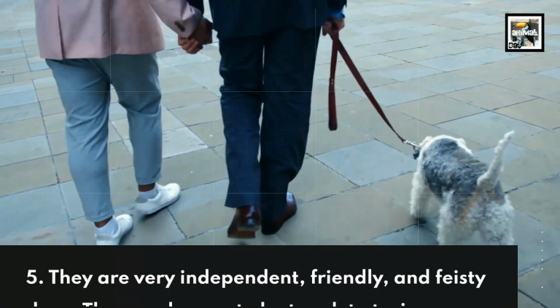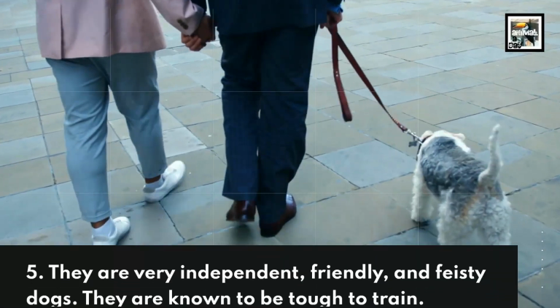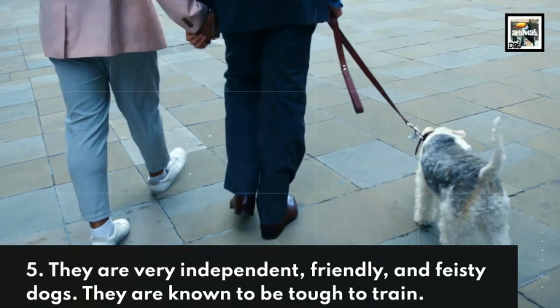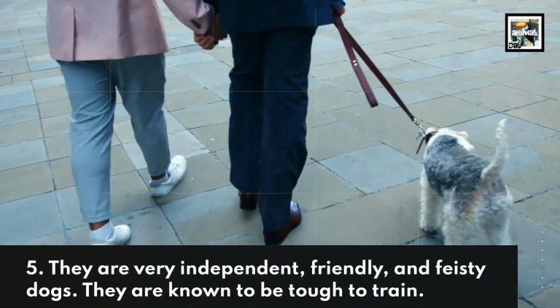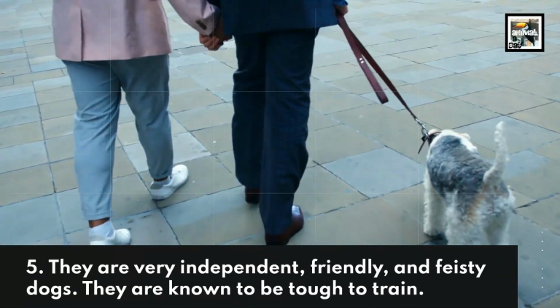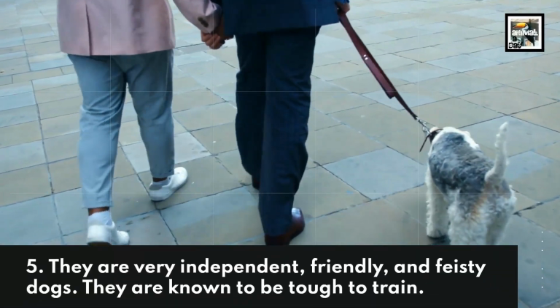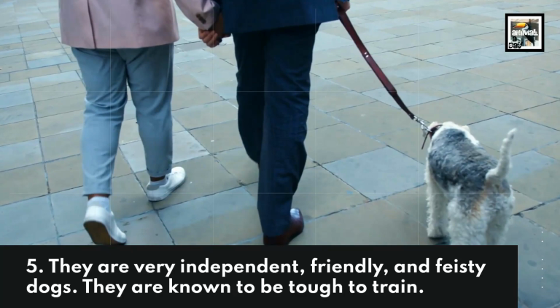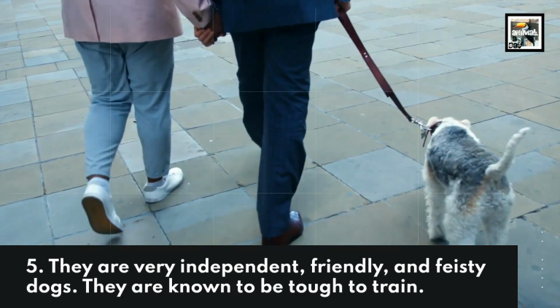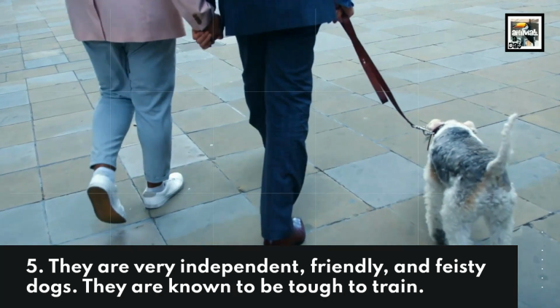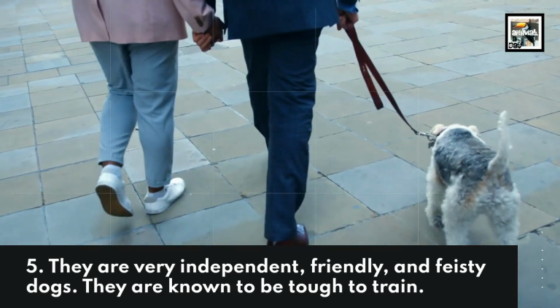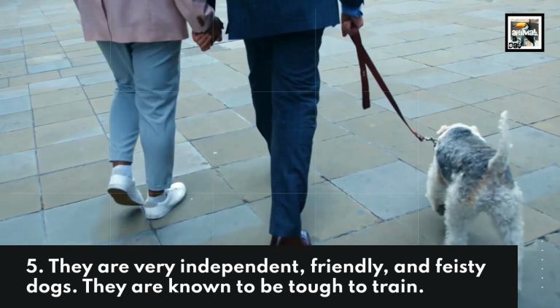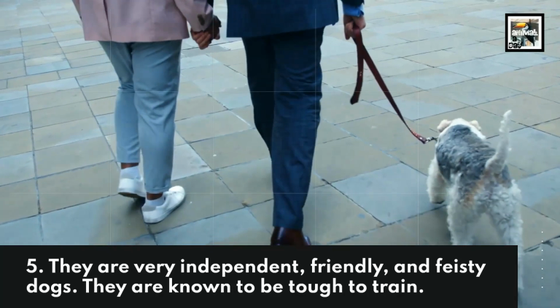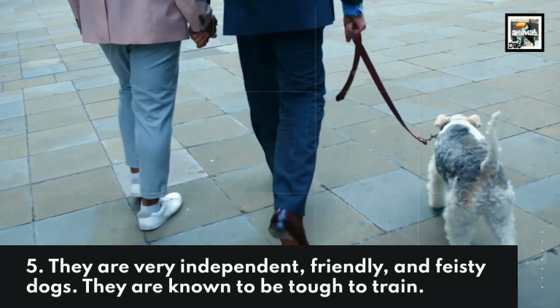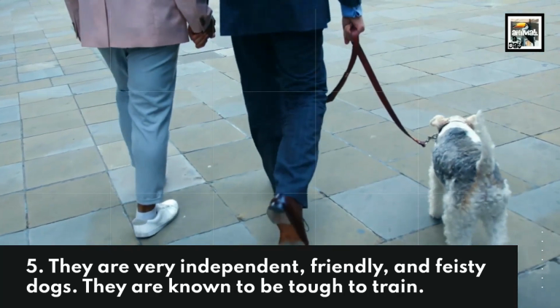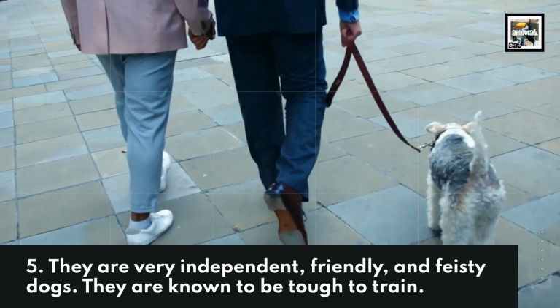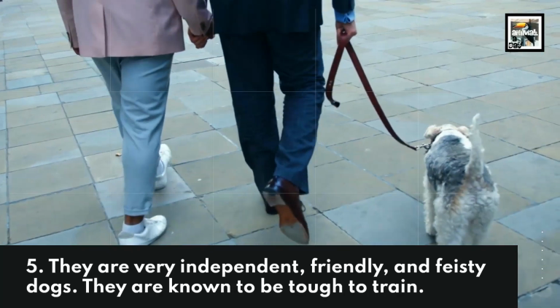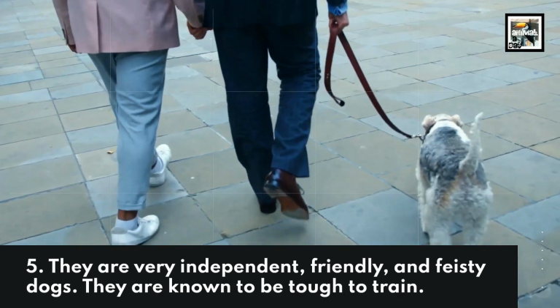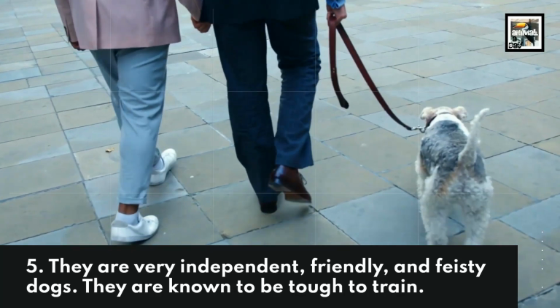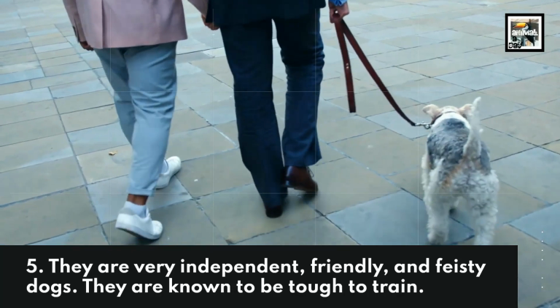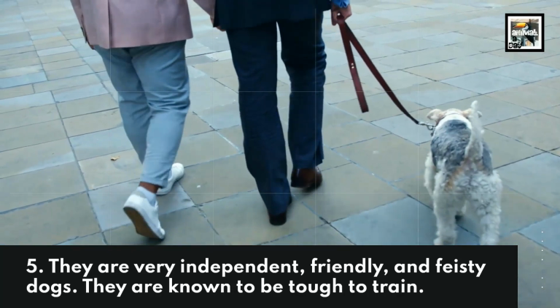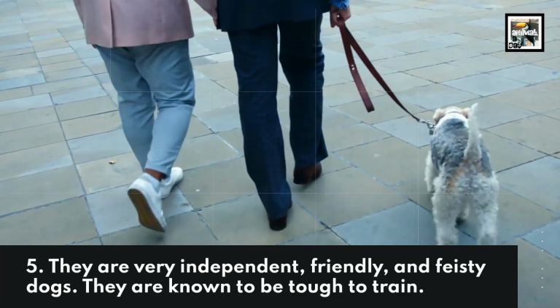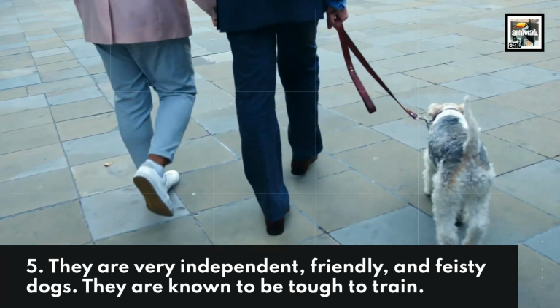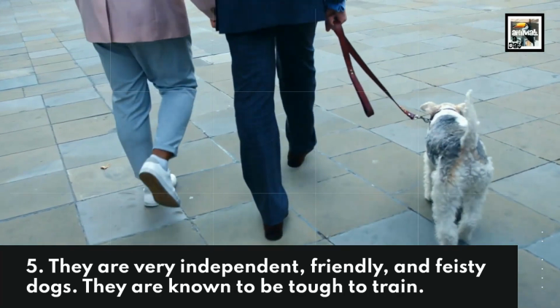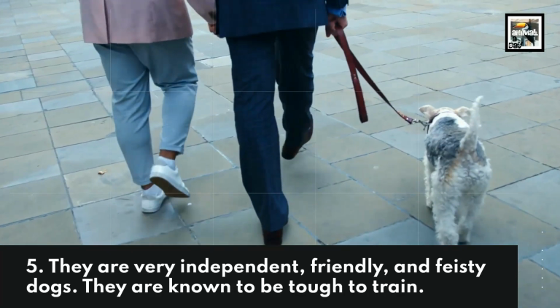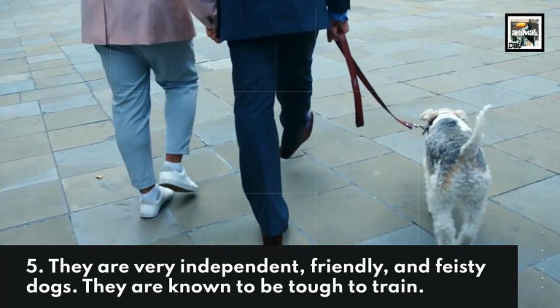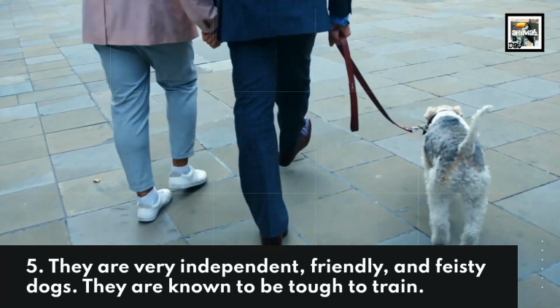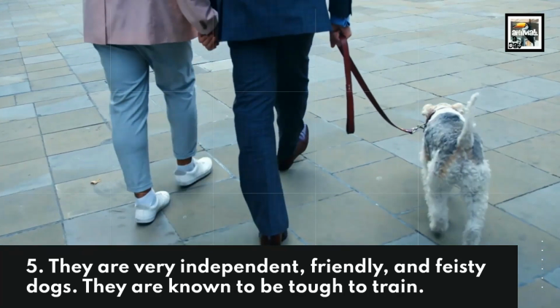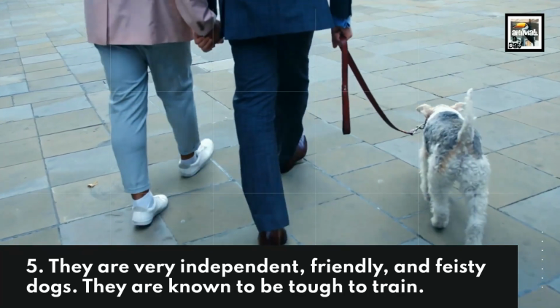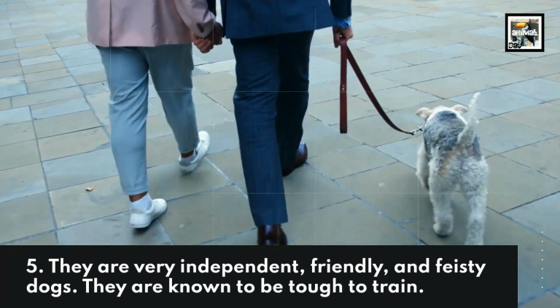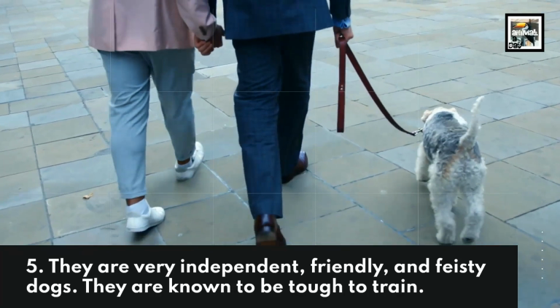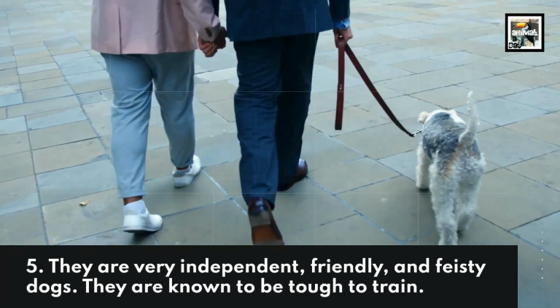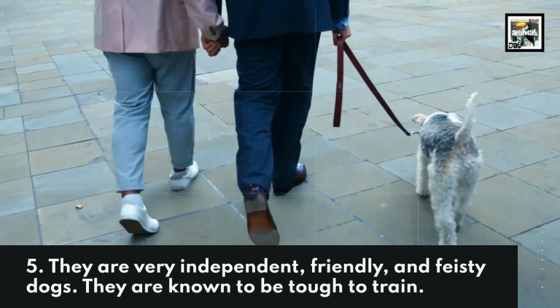They are very independent, friendly, and feisty dogs. They are known to be tough to train.